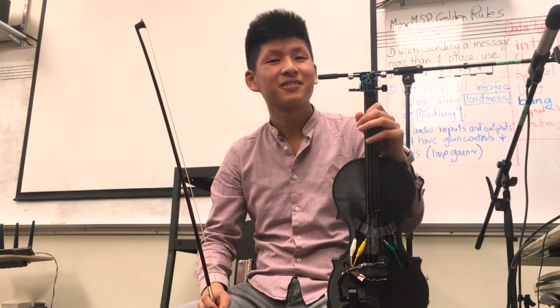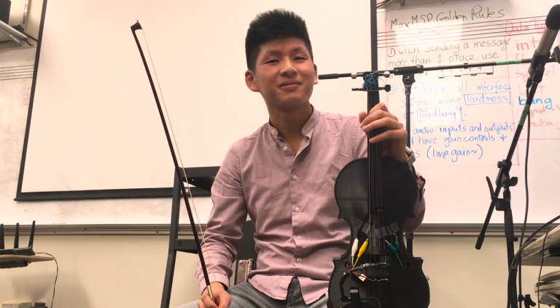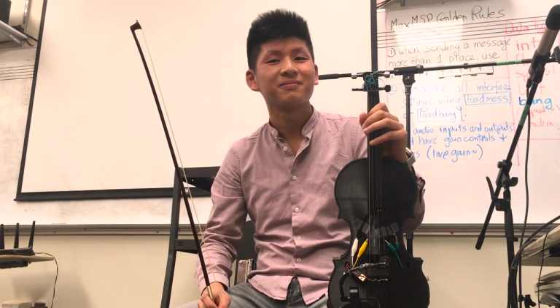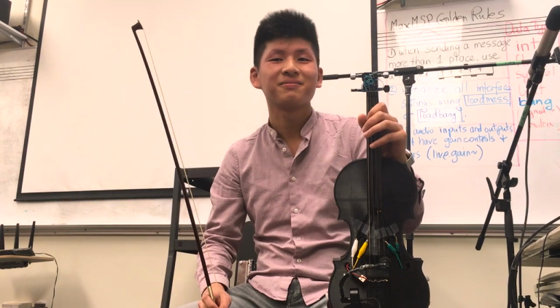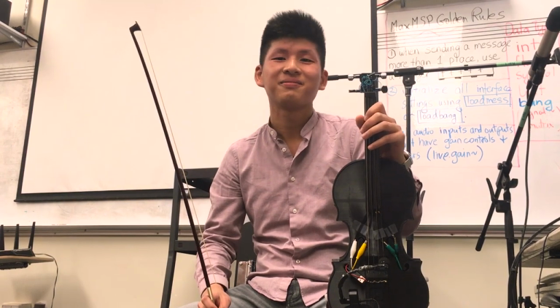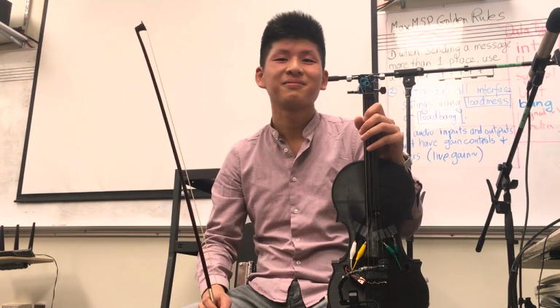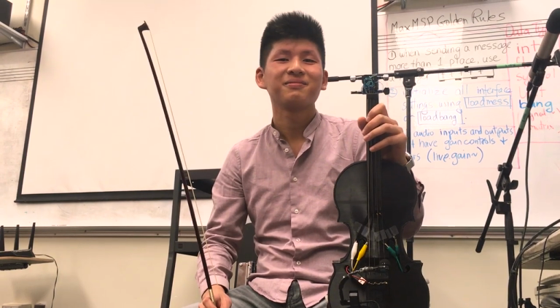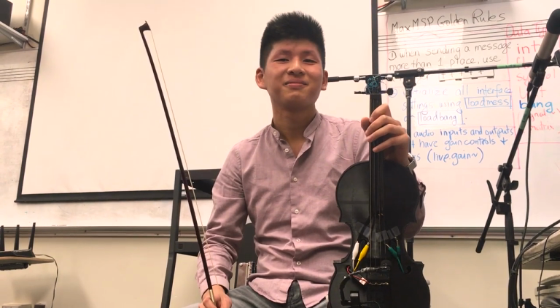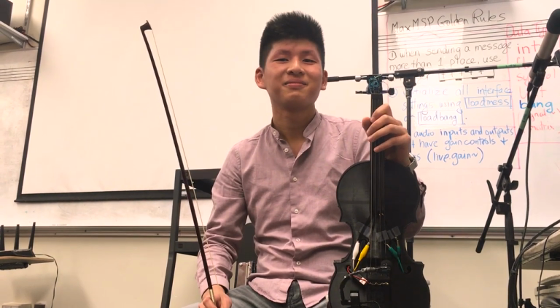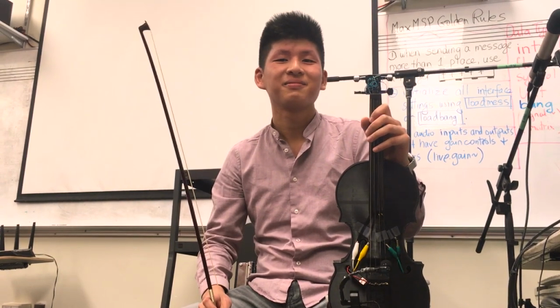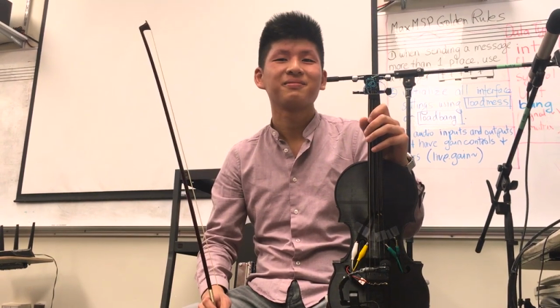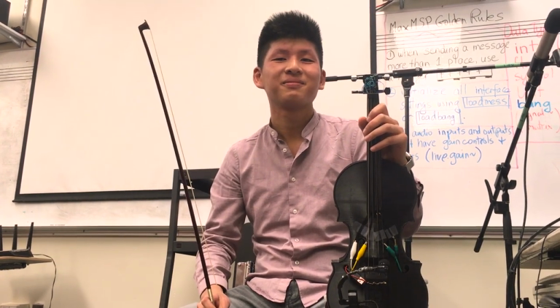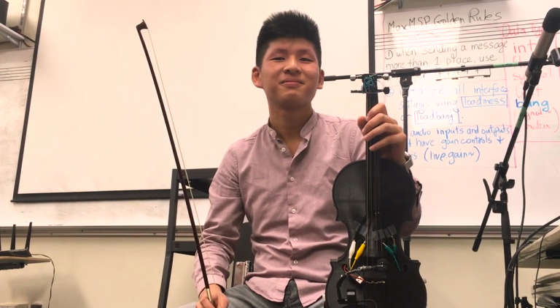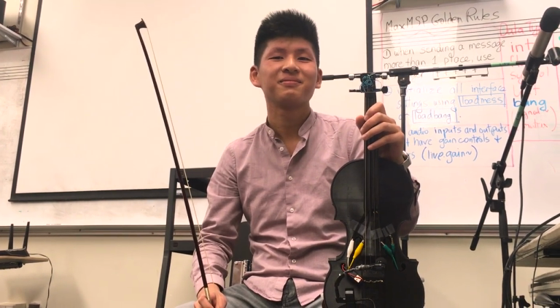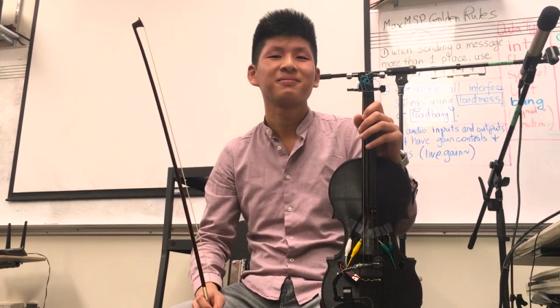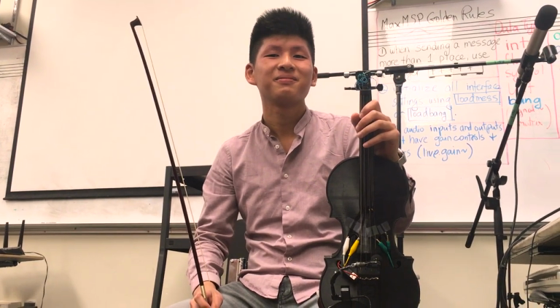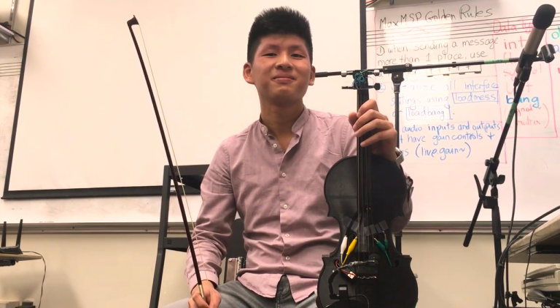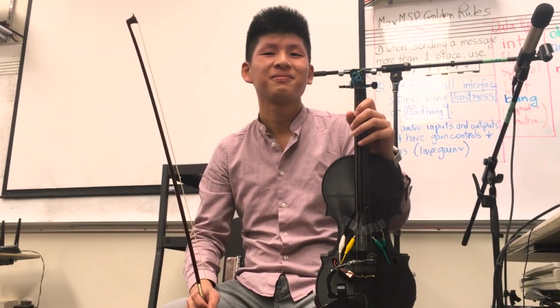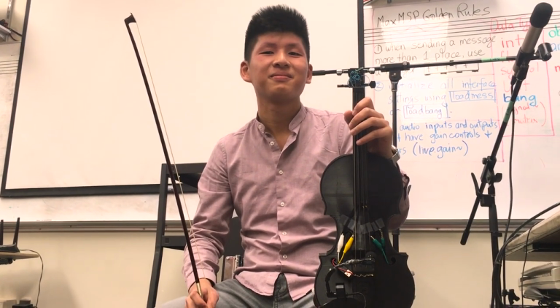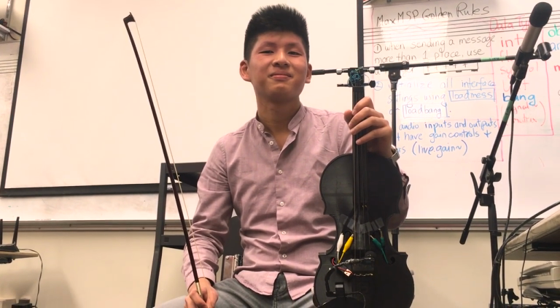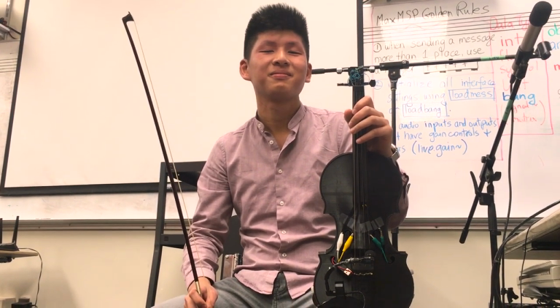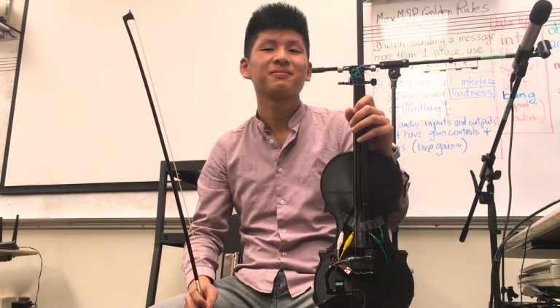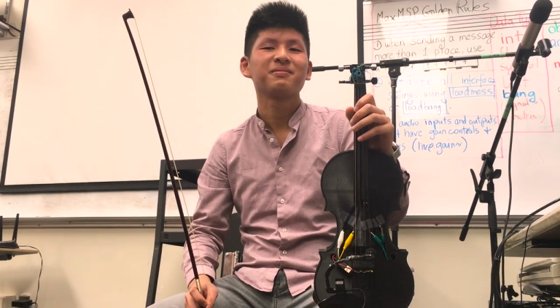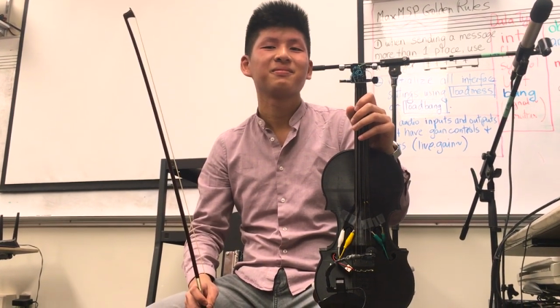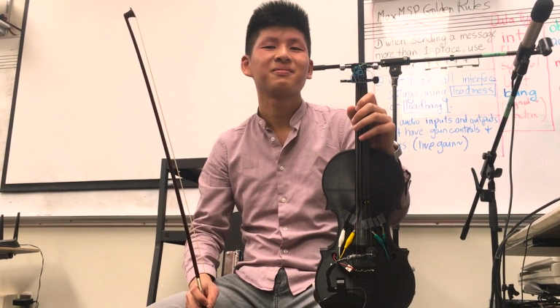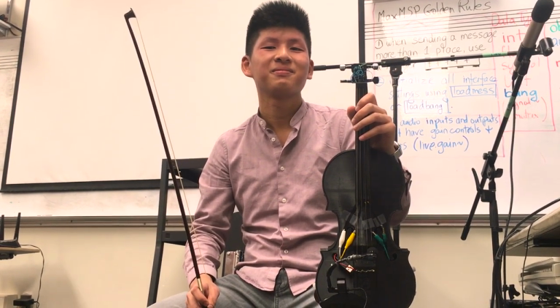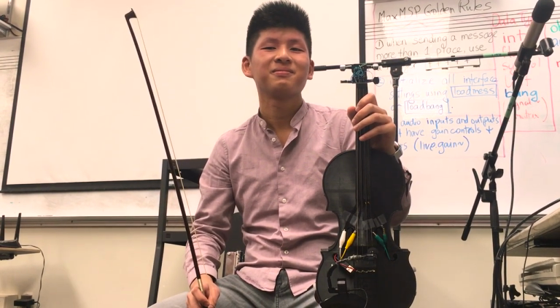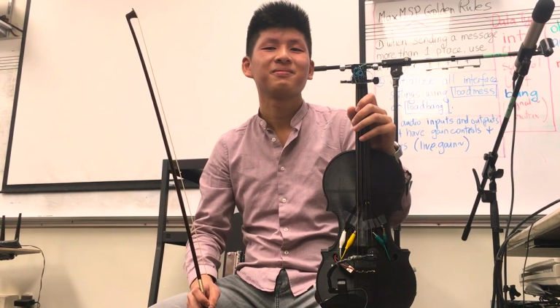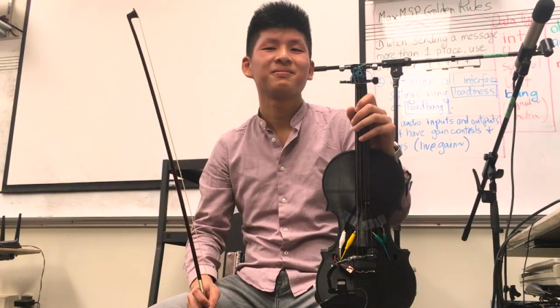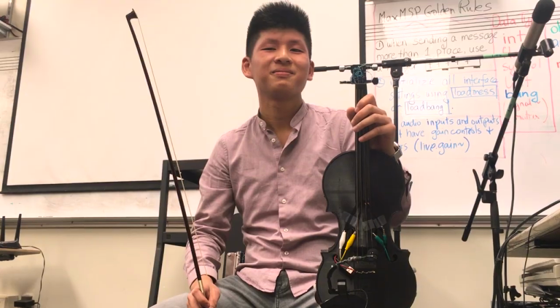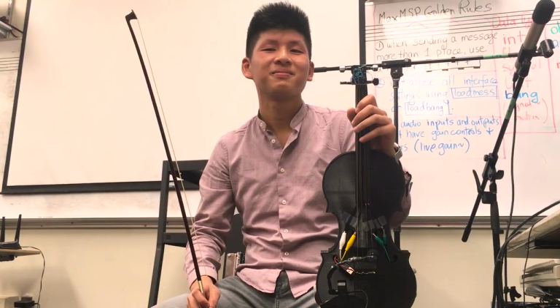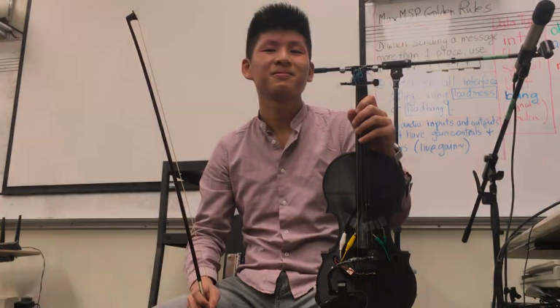Greetings, humans. I'm Vodugasov, a Force Touch Gesturally Activated Augmented Violin.